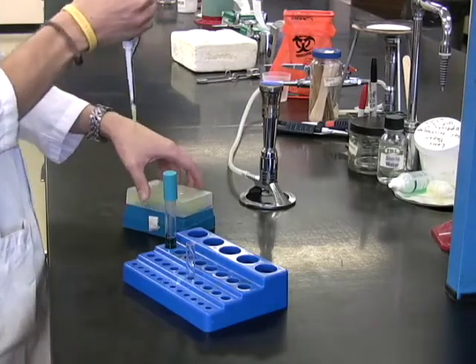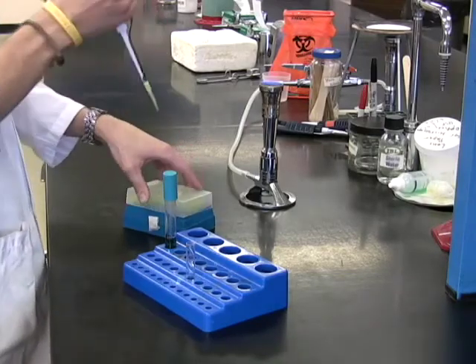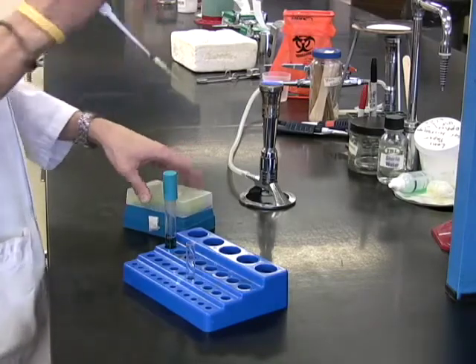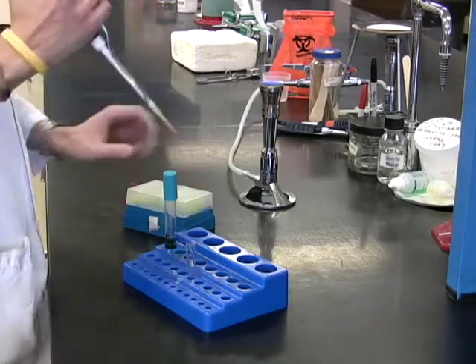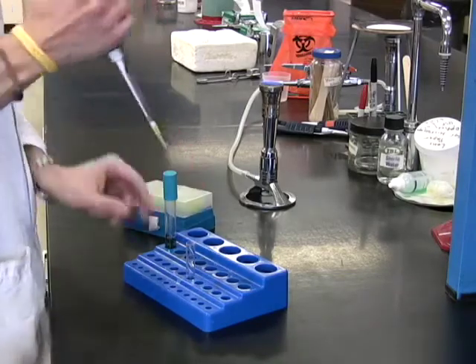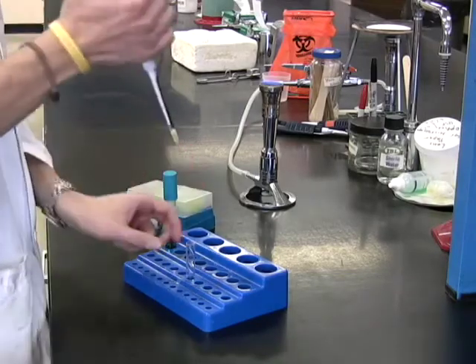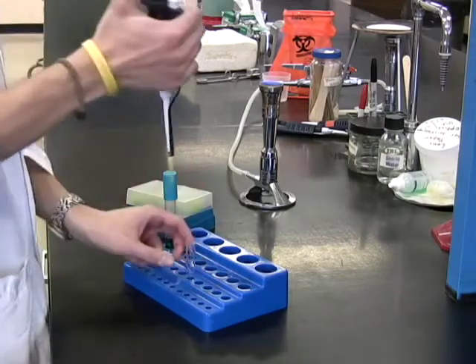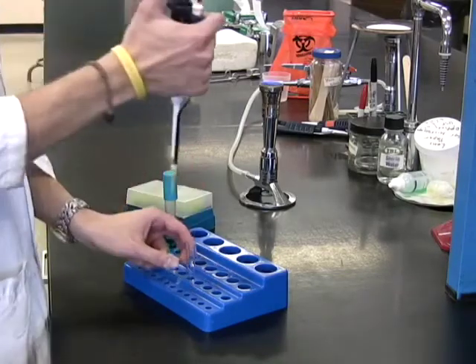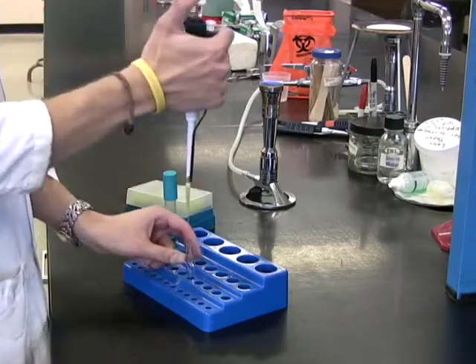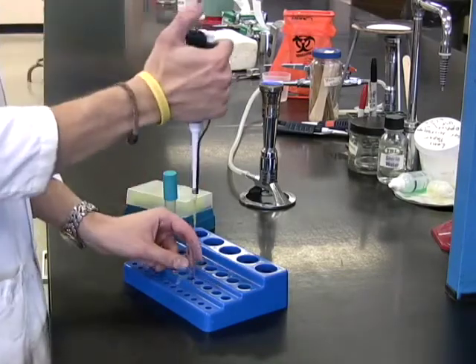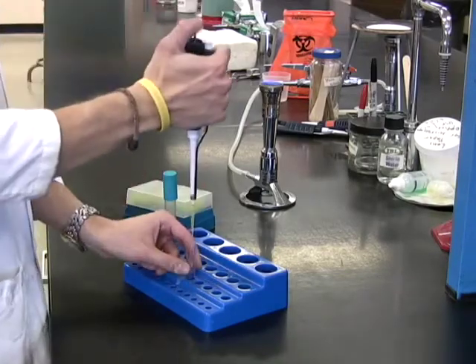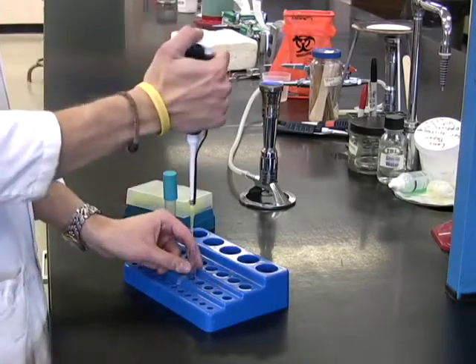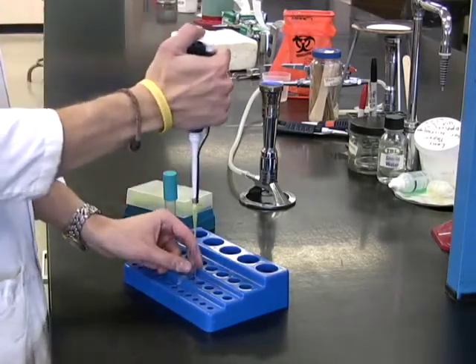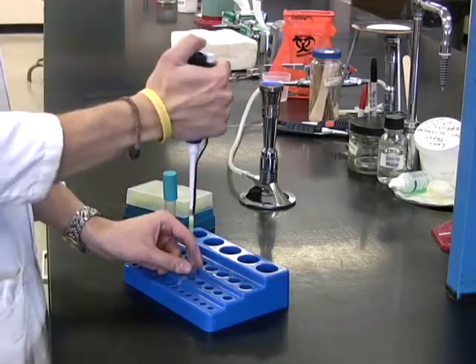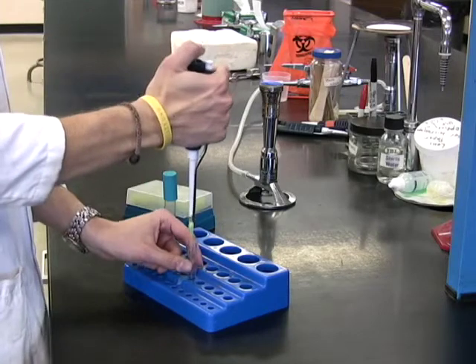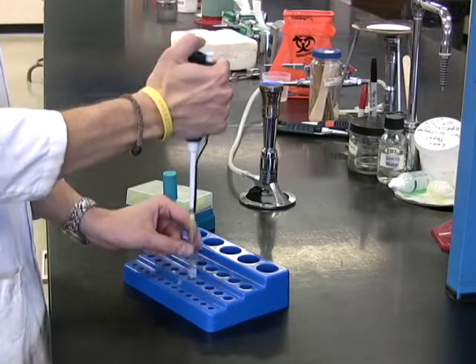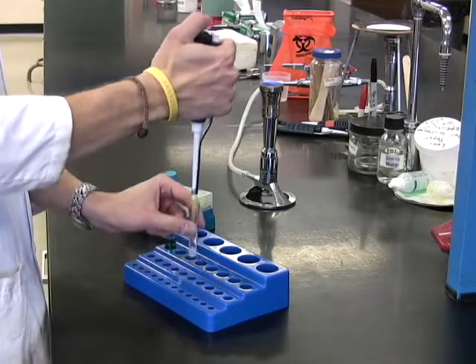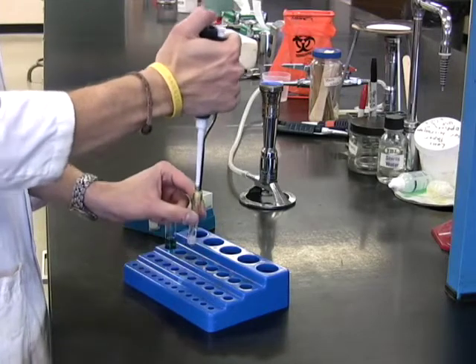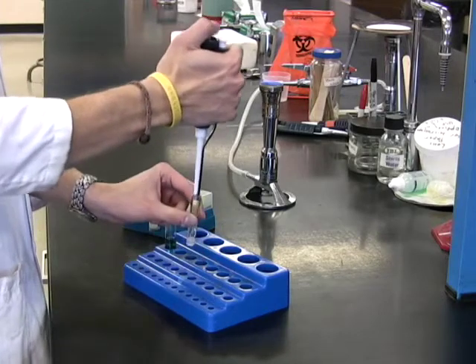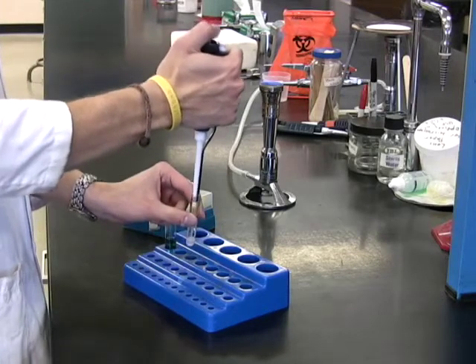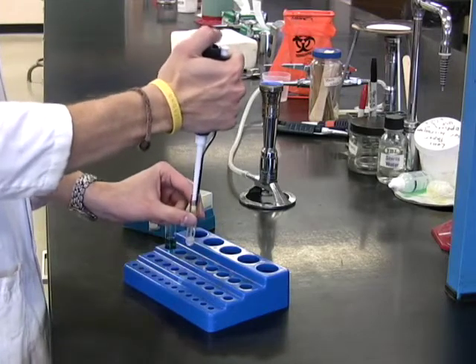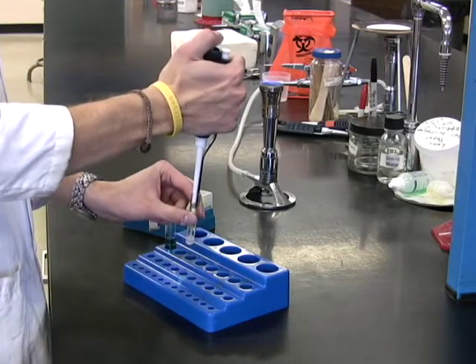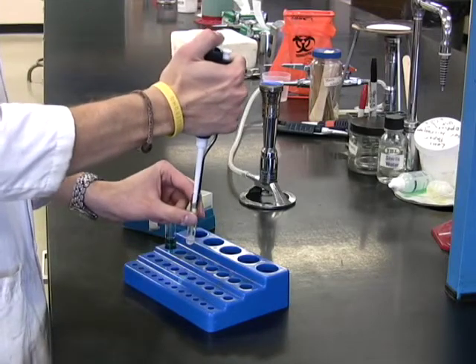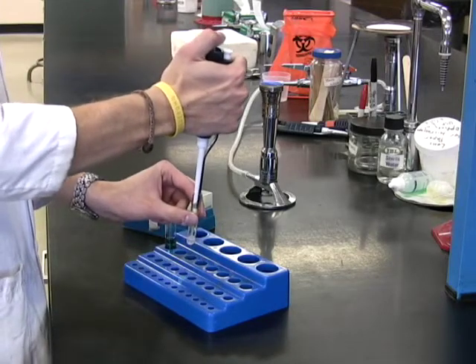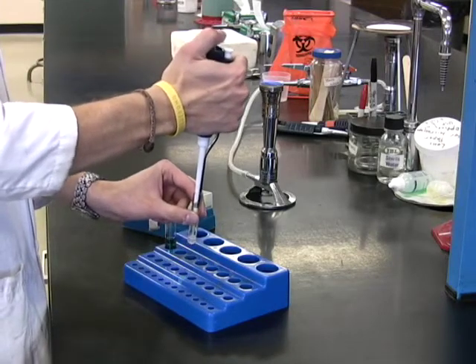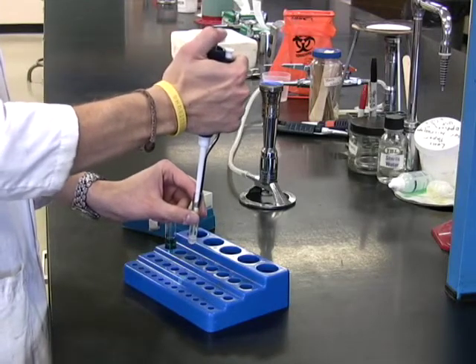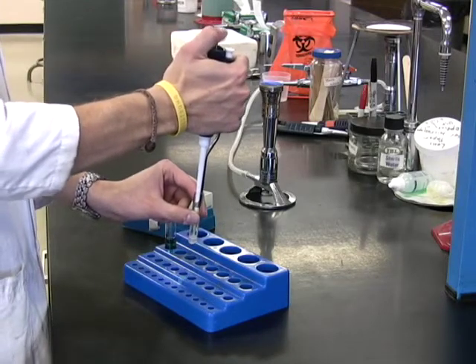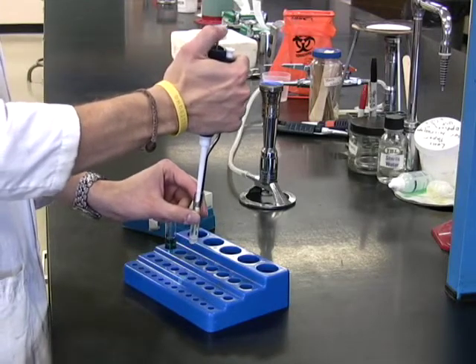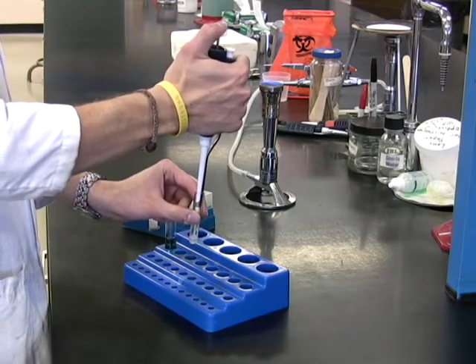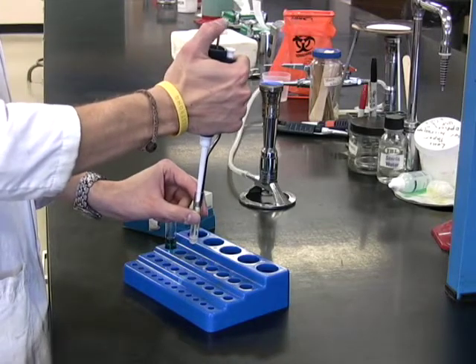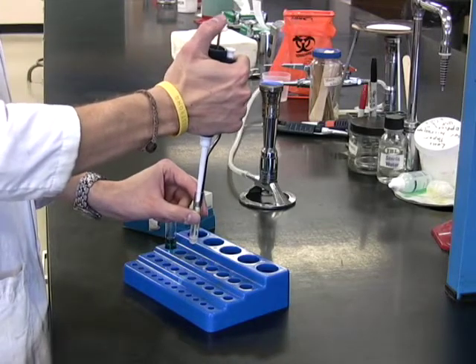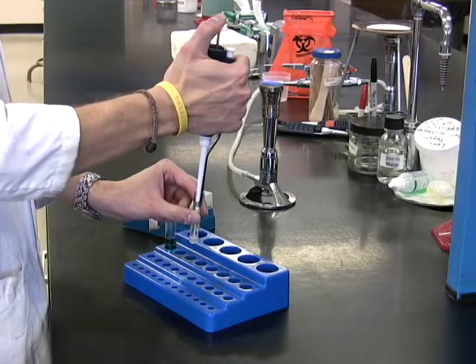In the 55 degrees Celsius water bath, you will find a tube of Snyder Test Agar. Take that to your bench.